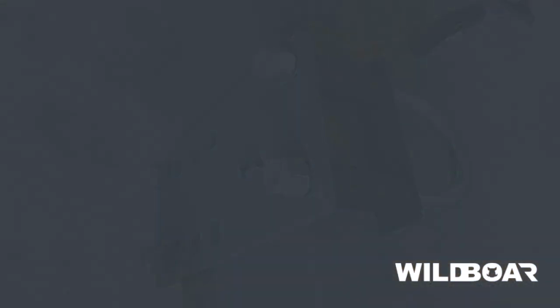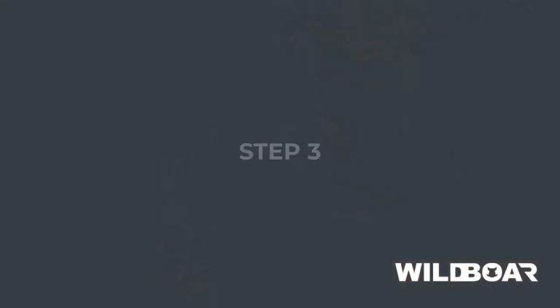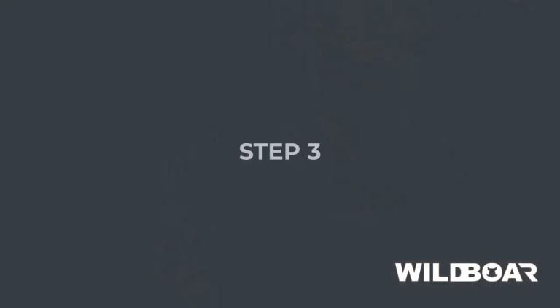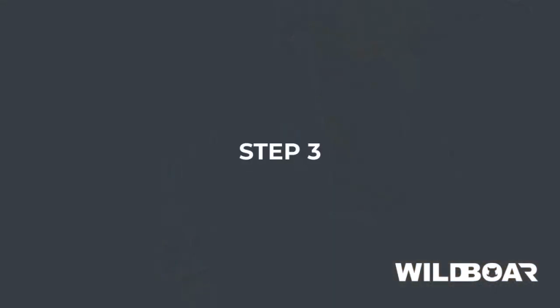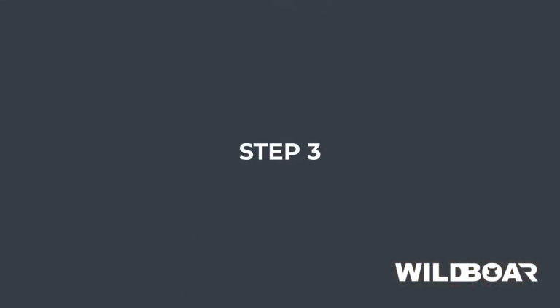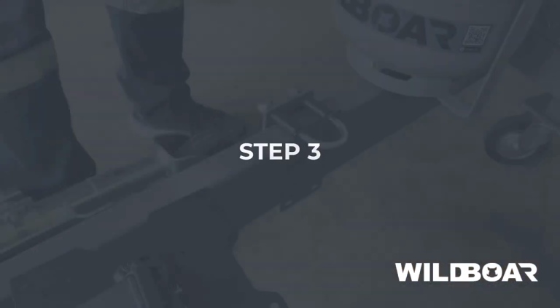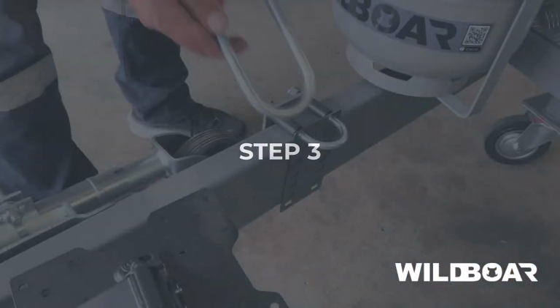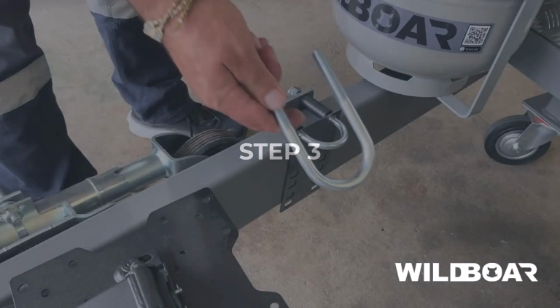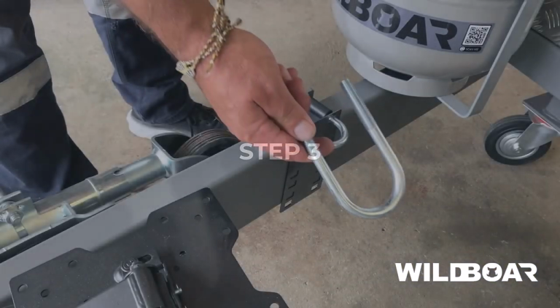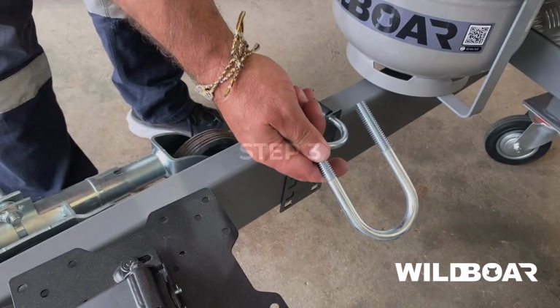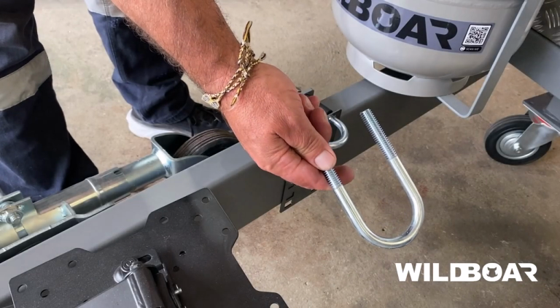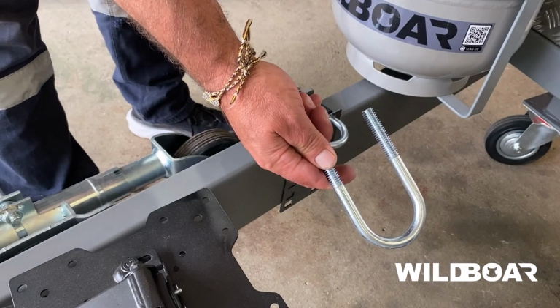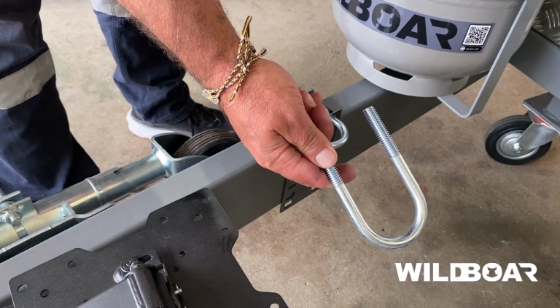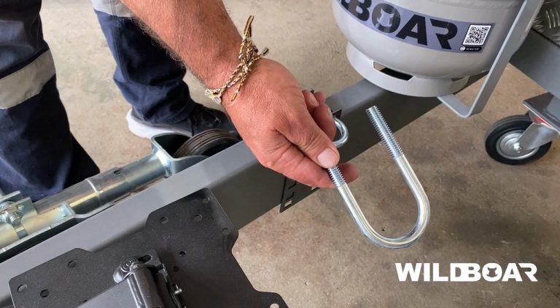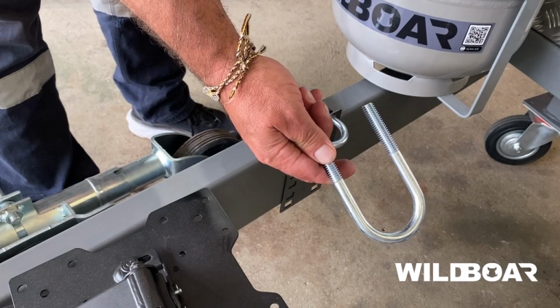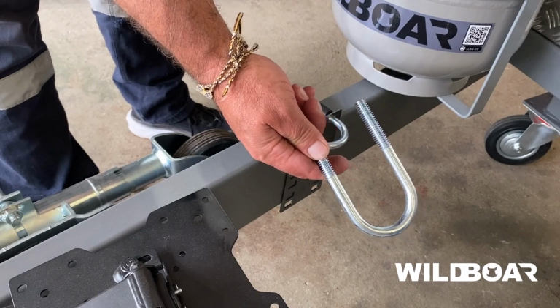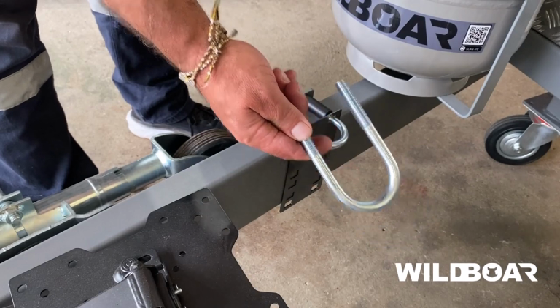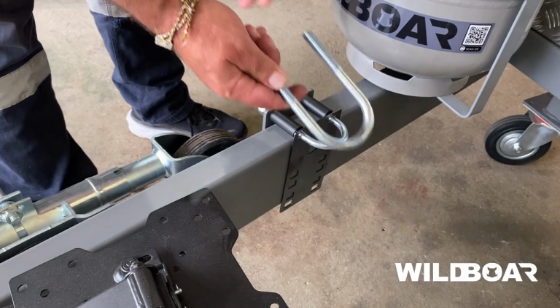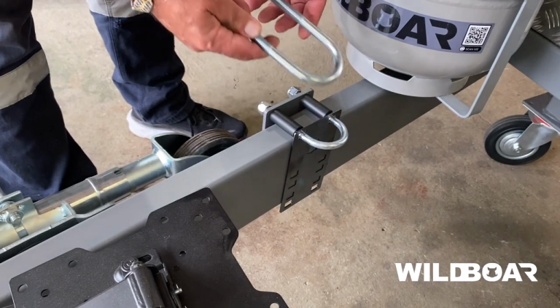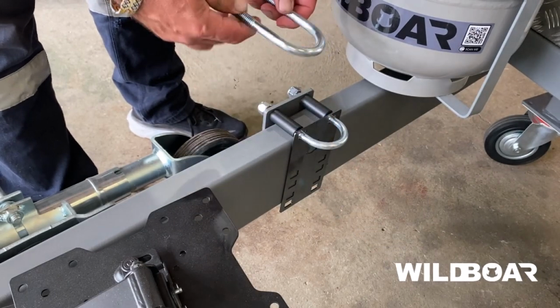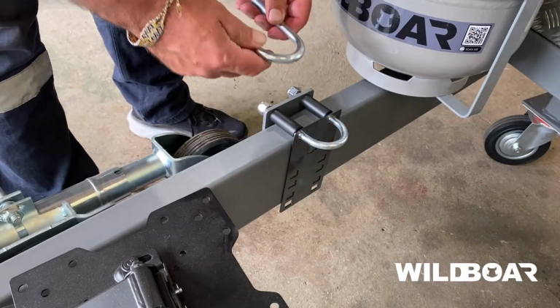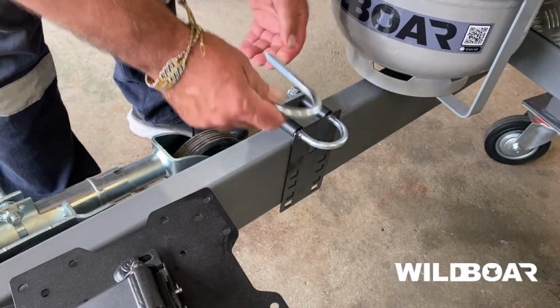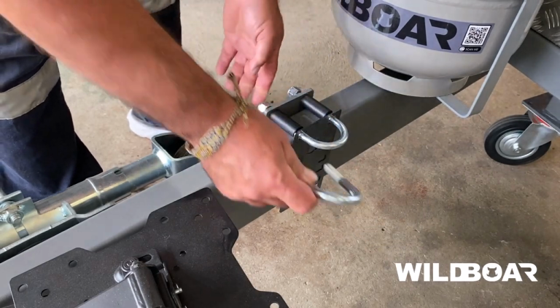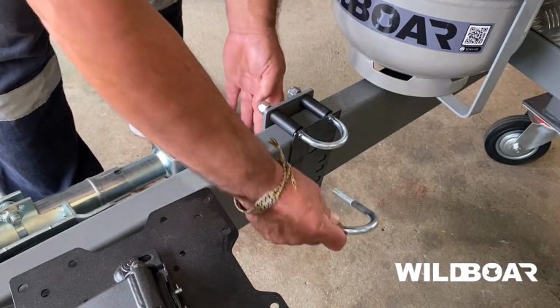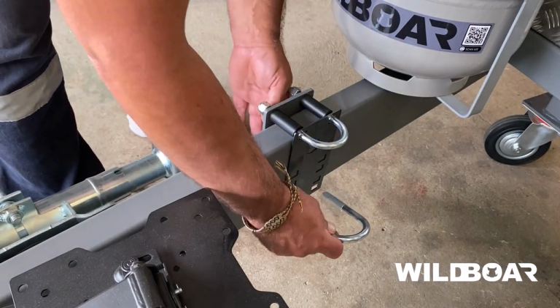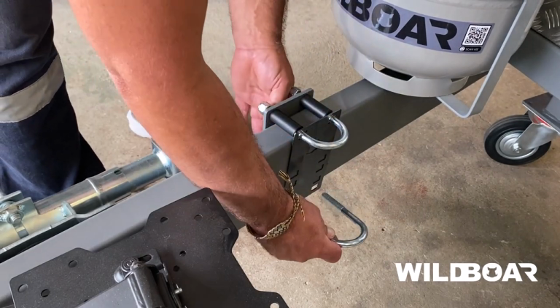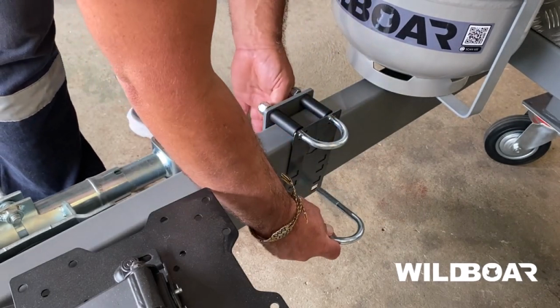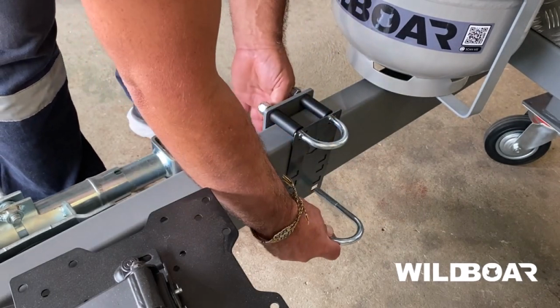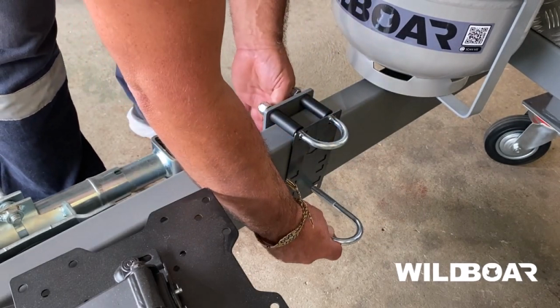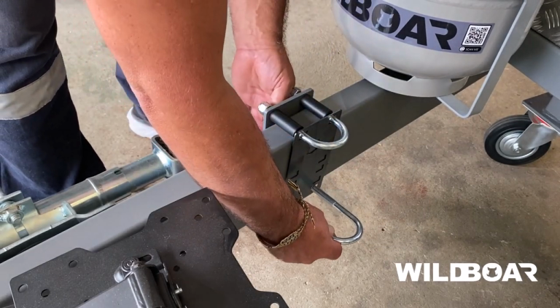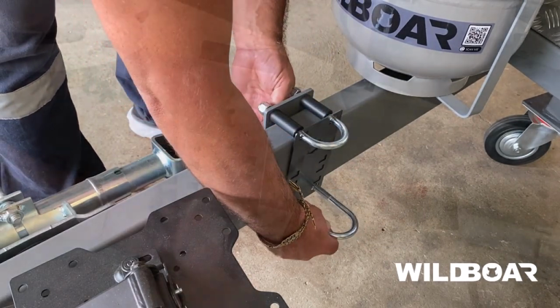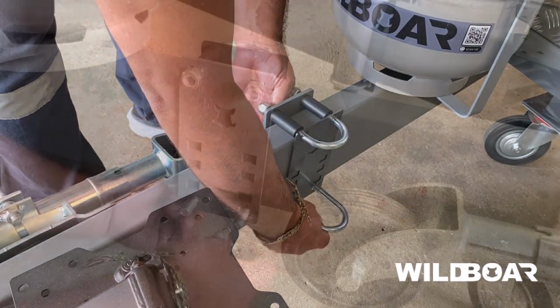Step 3. Now you can insert the lower U-bolt to the mount kit and screw on the nylock nuts.